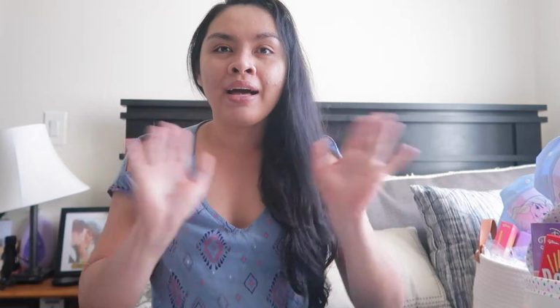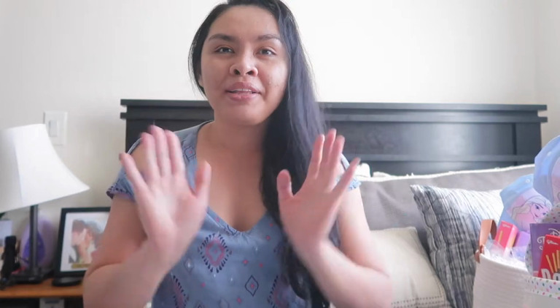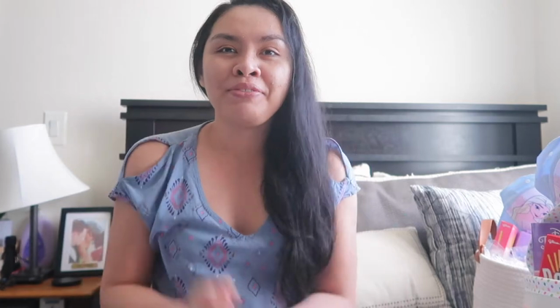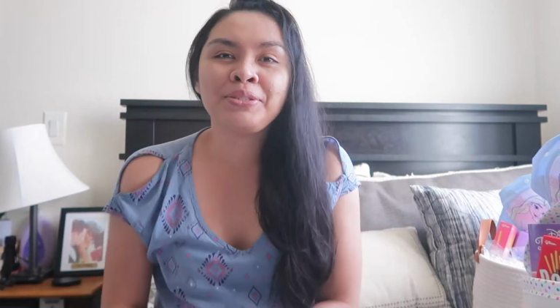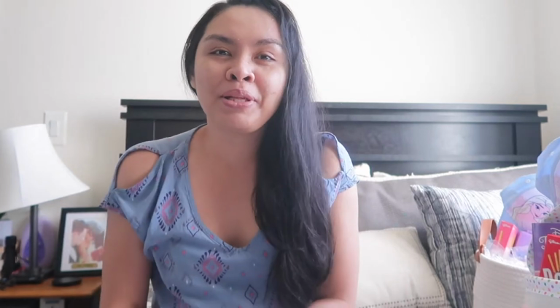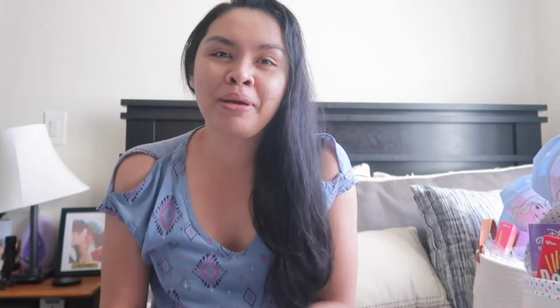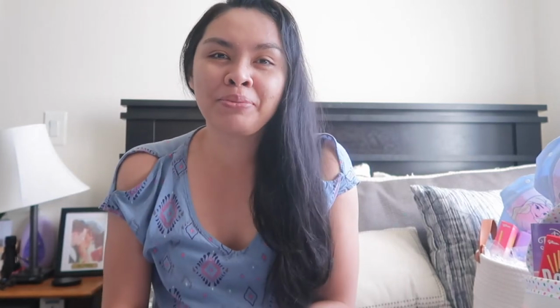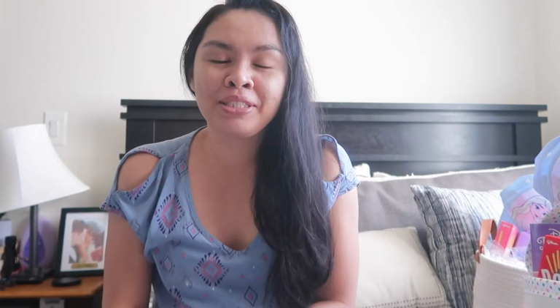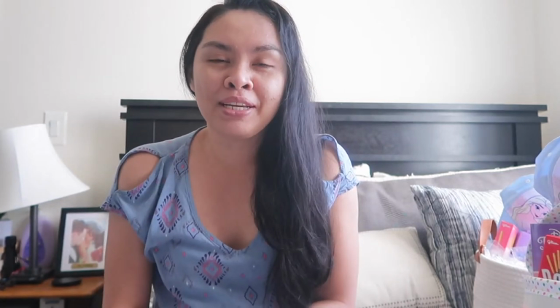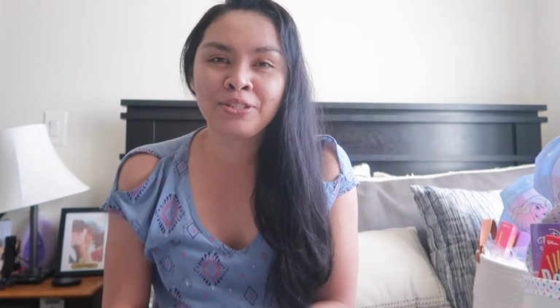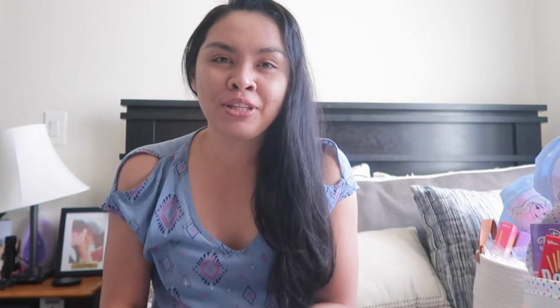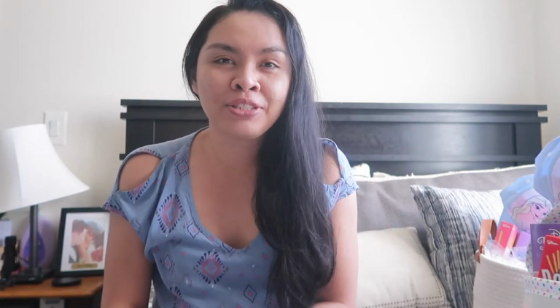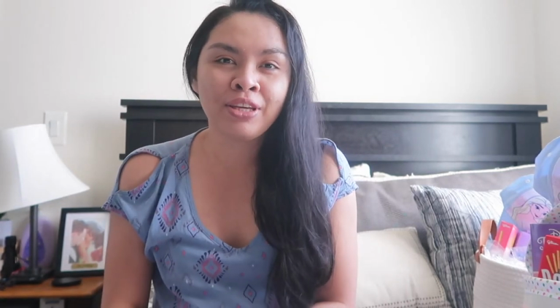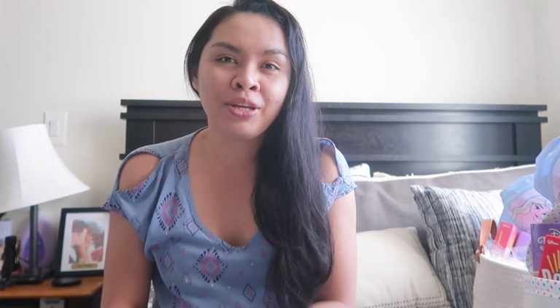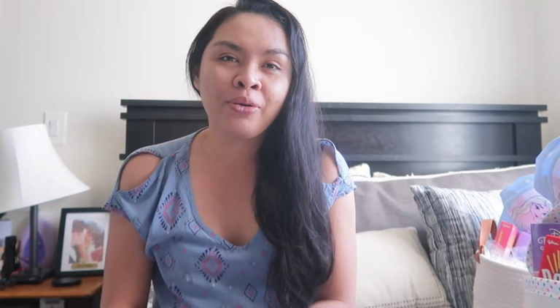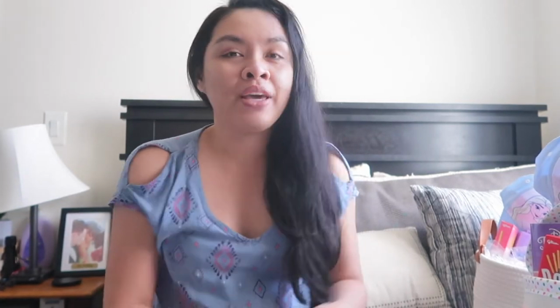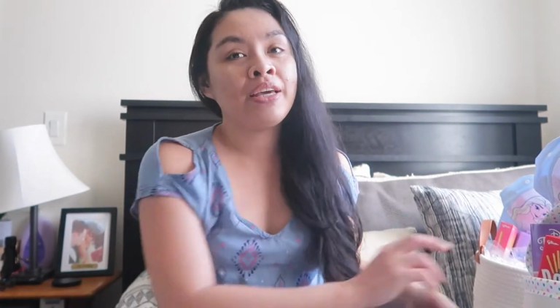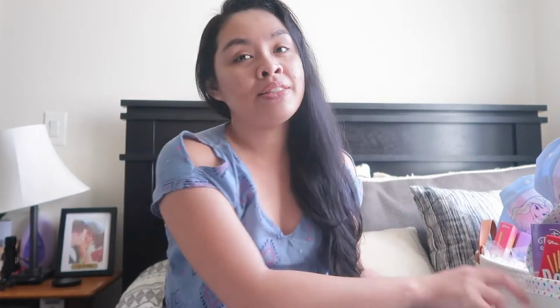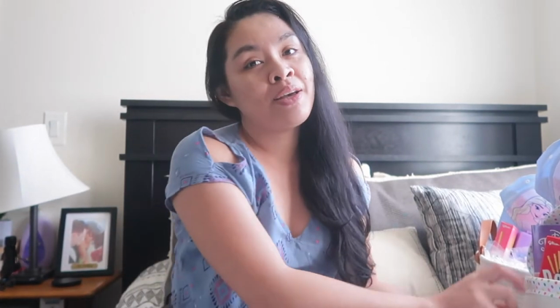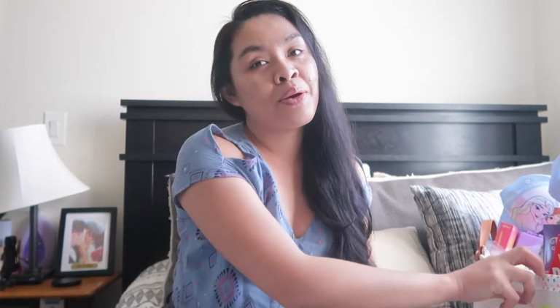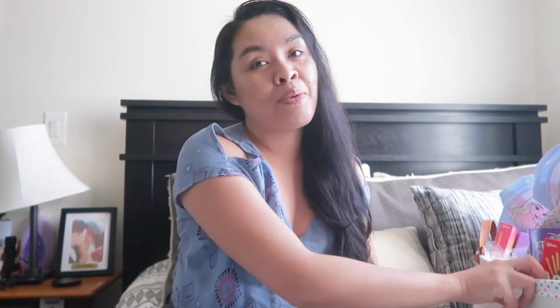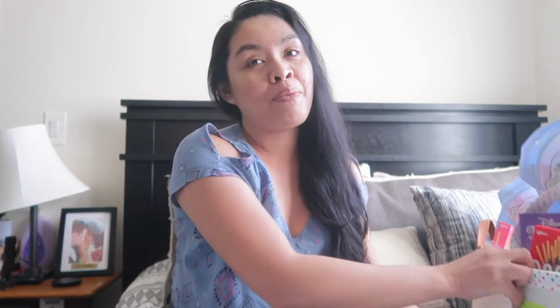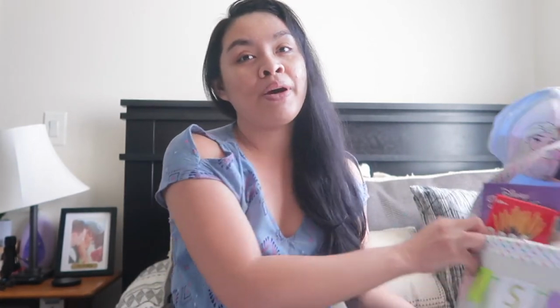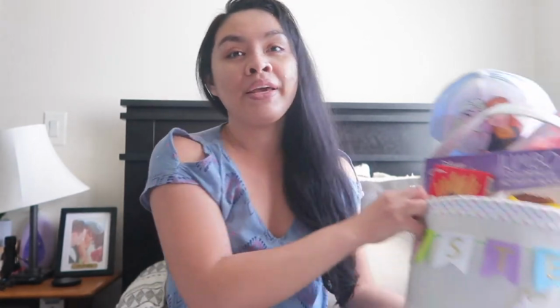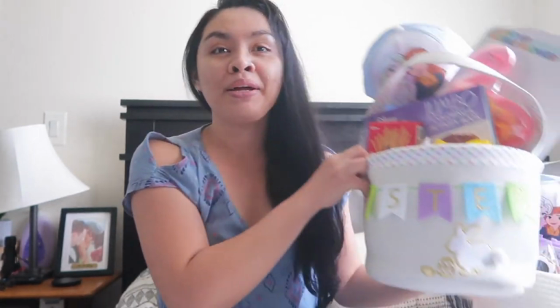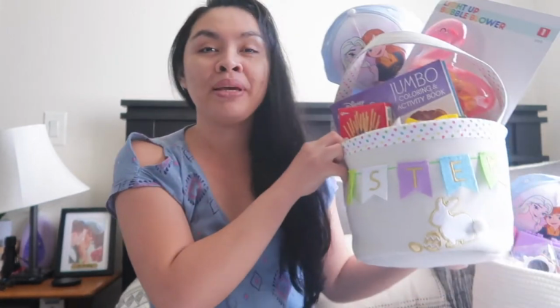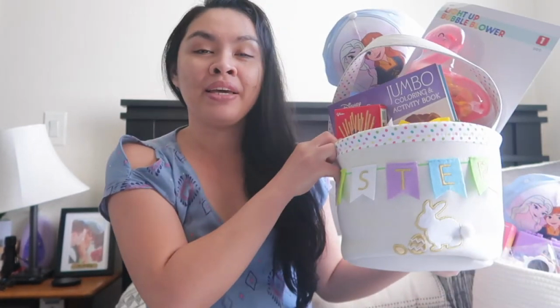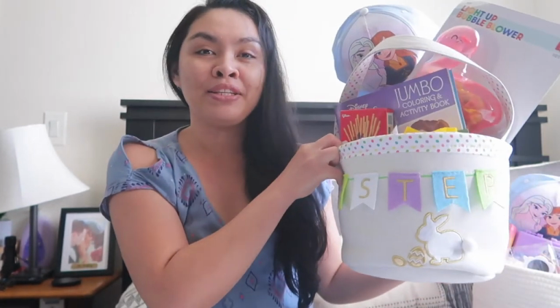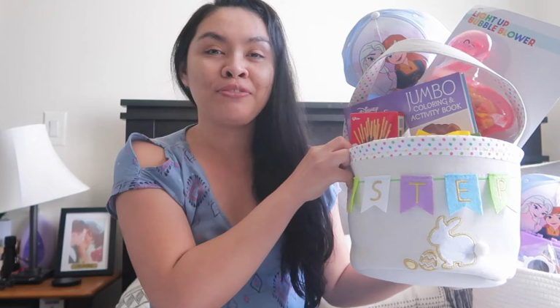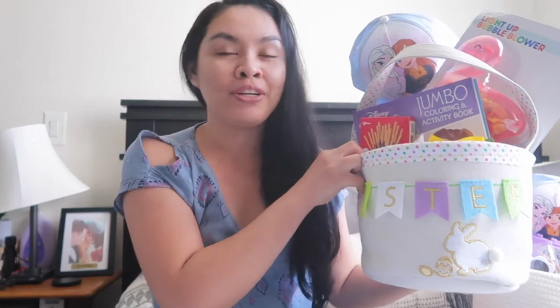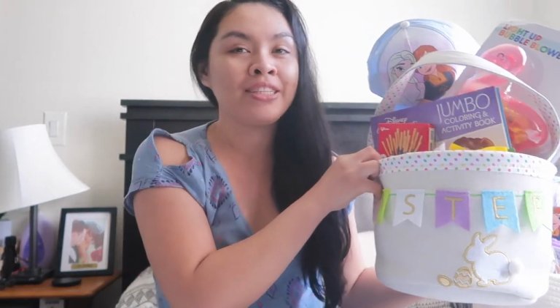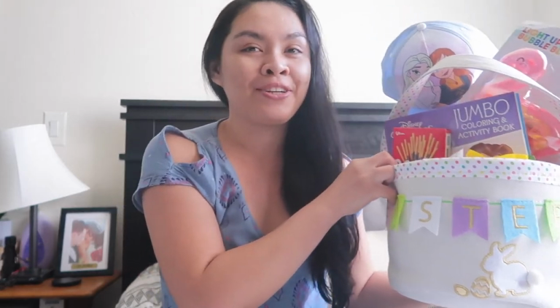Hi lovies! Welcome back to my channel. So today's video is what I got my kids for Easter.